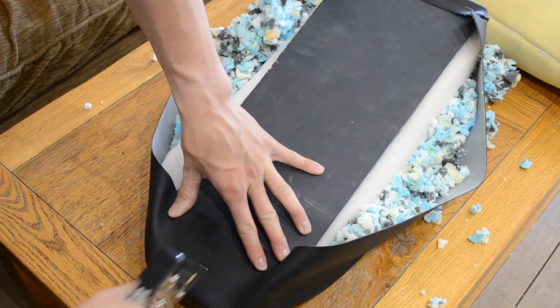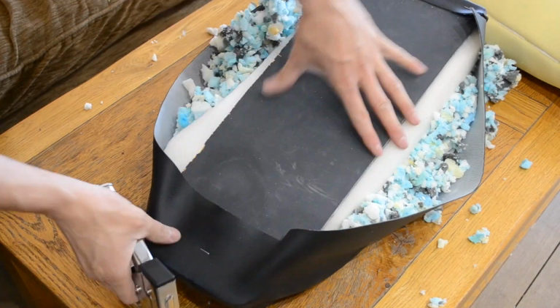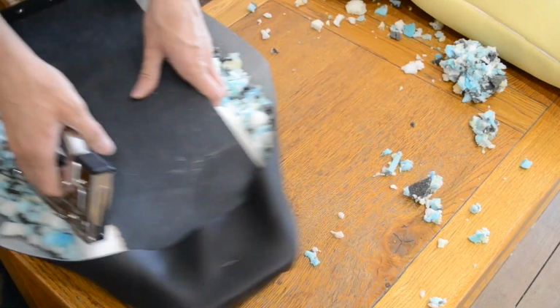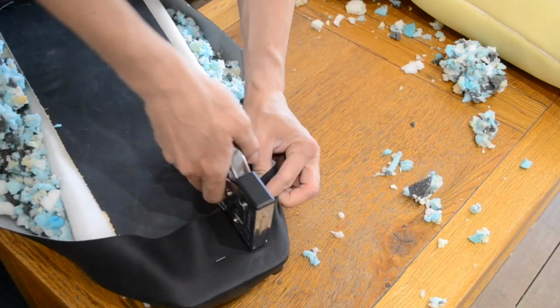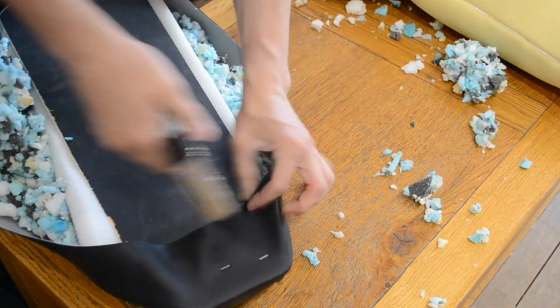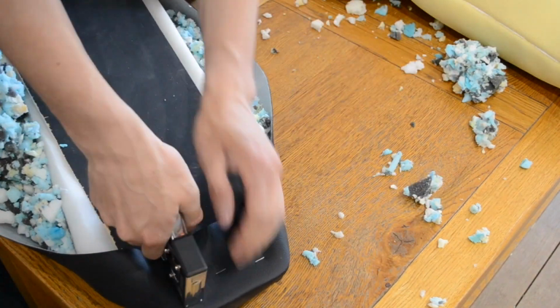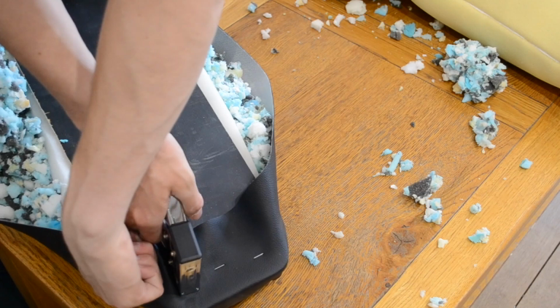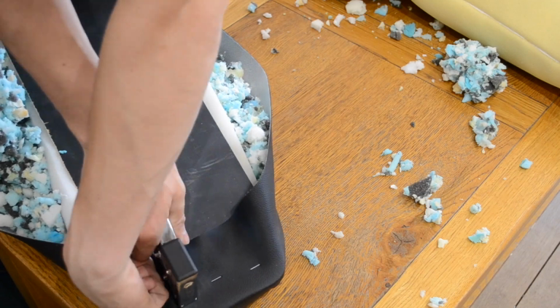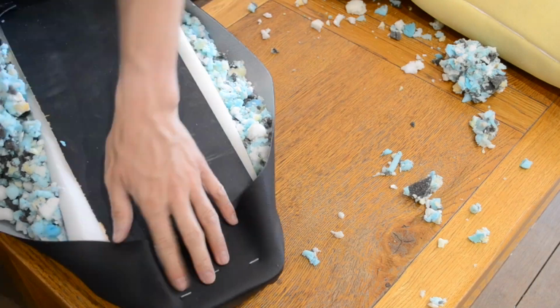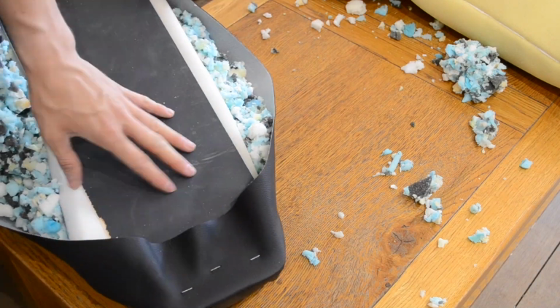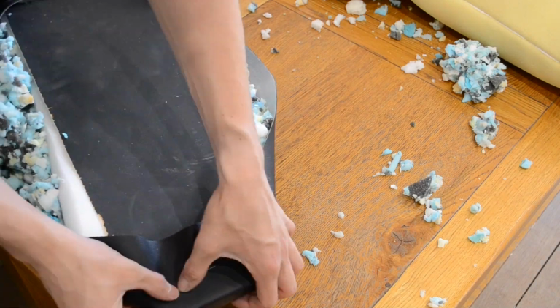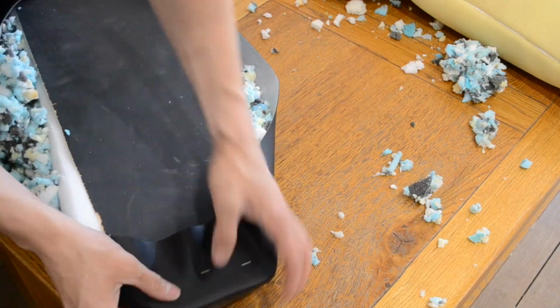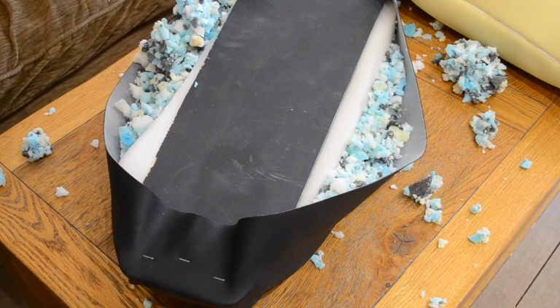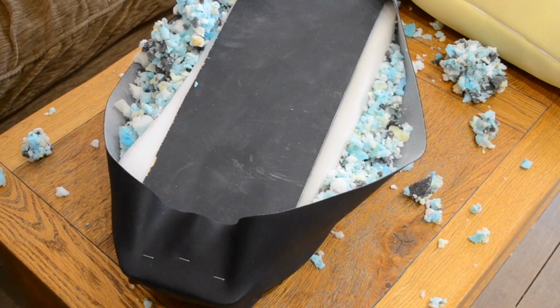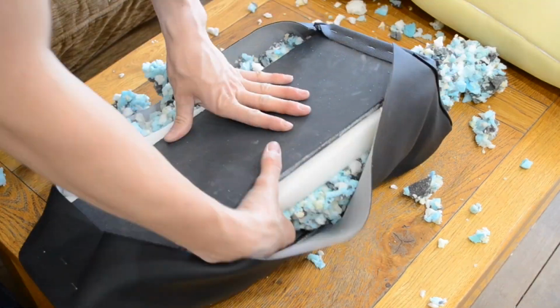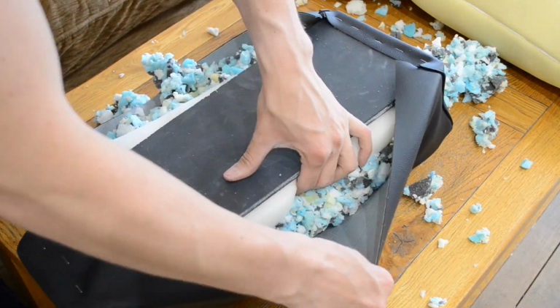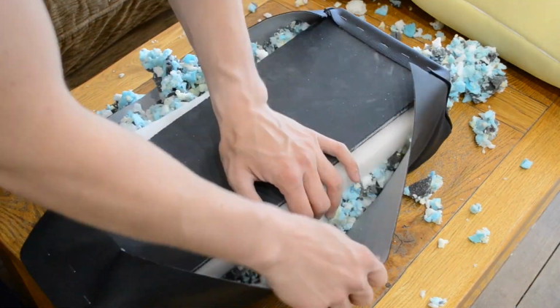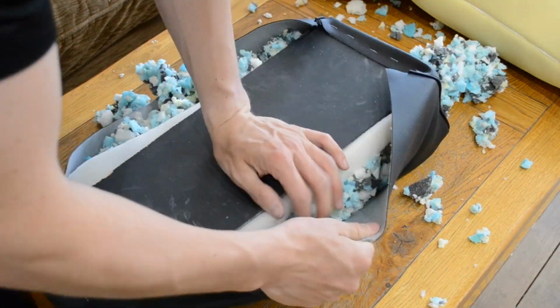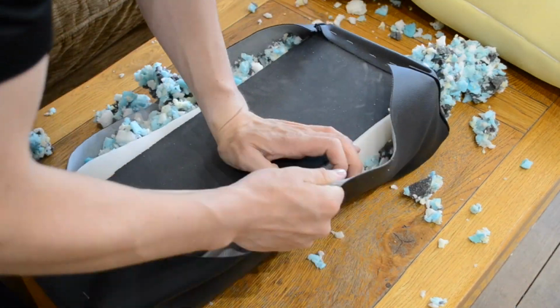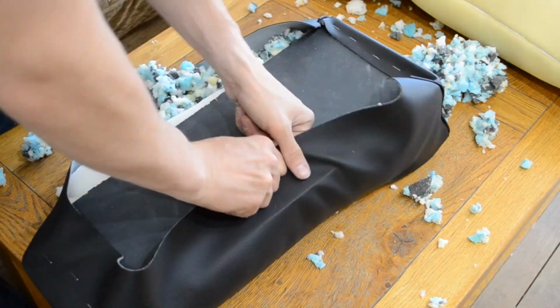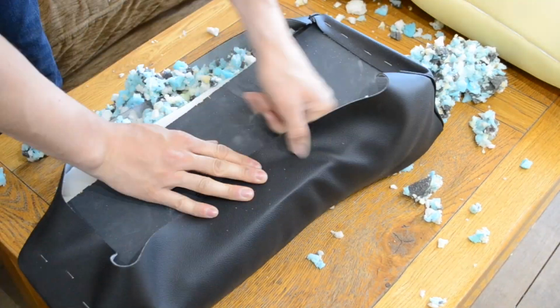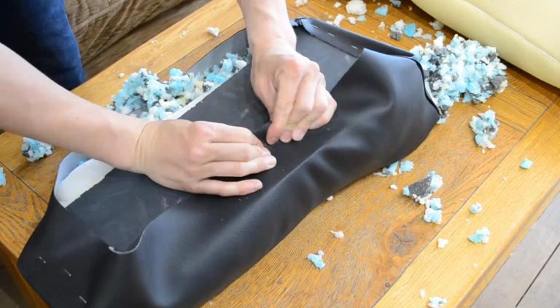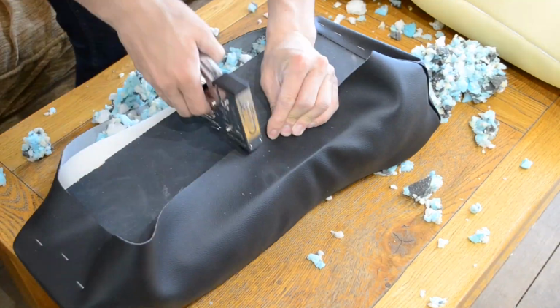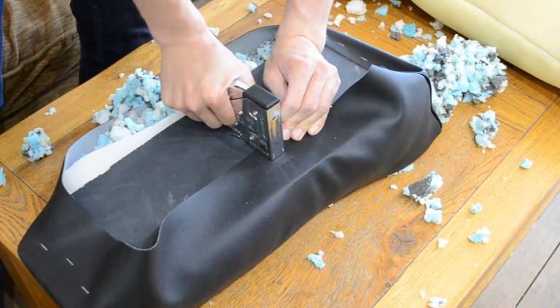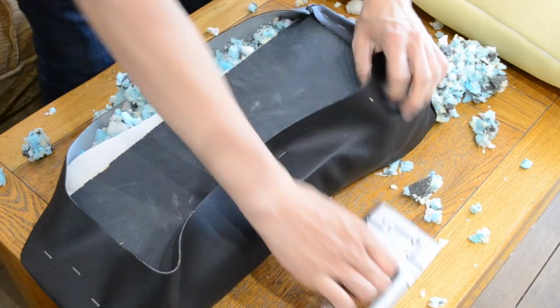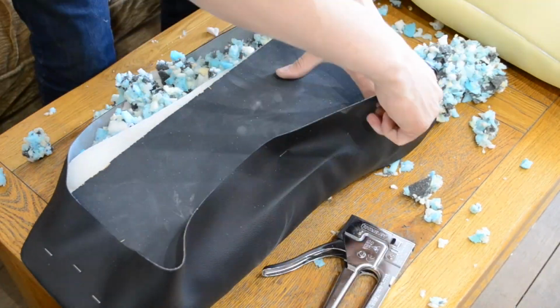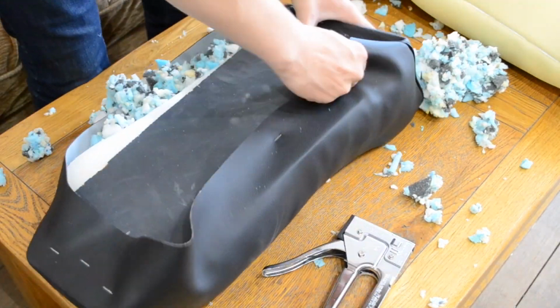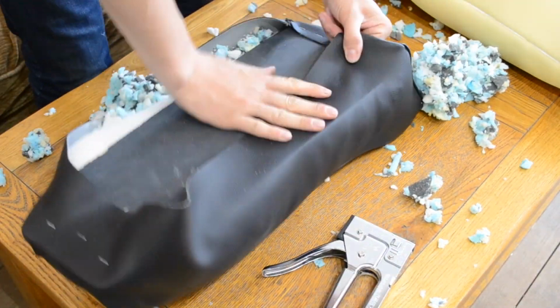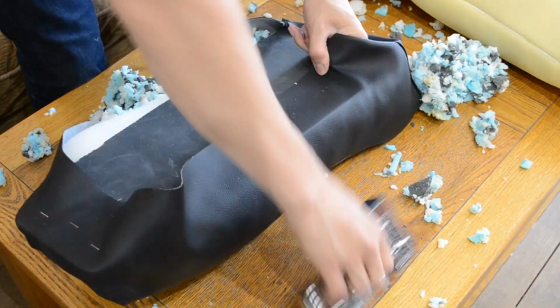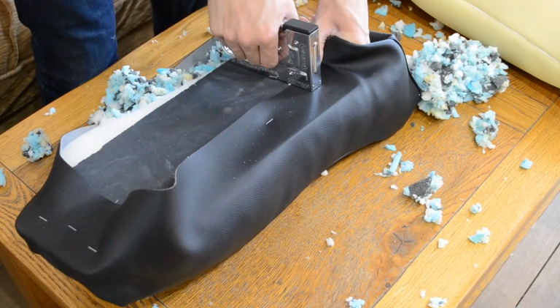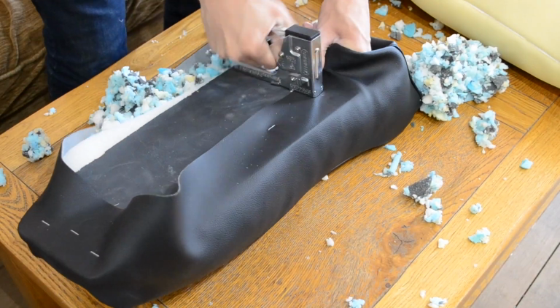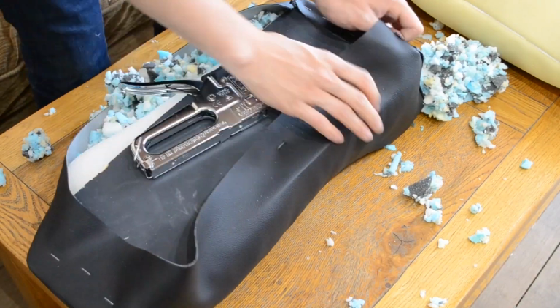Now I'm just stapling down the edges to the base plywood, trying to get the material as tight as possible to make the seat nice and firm.